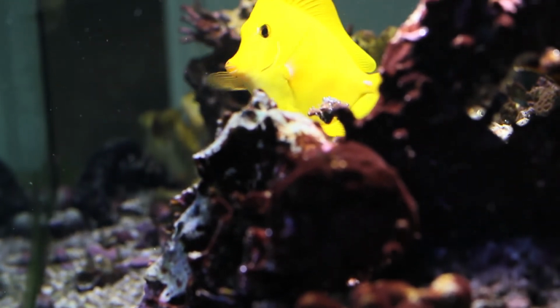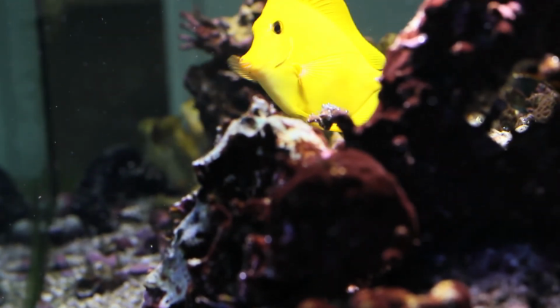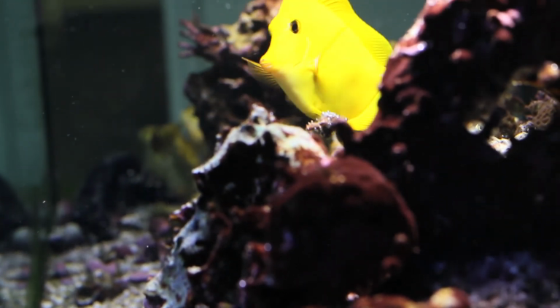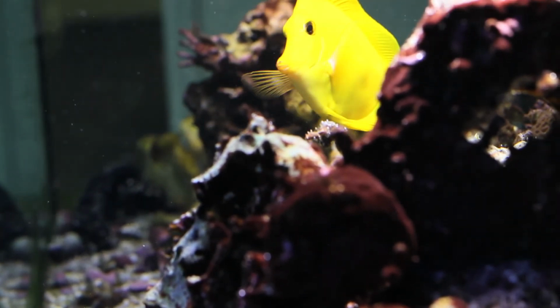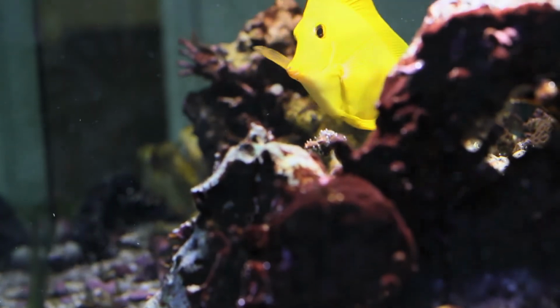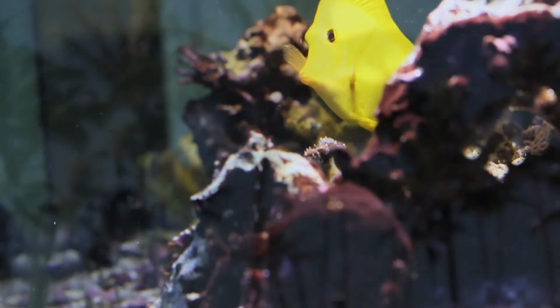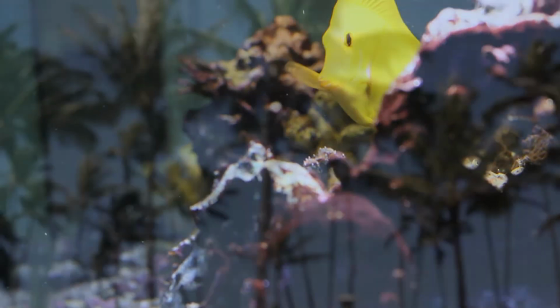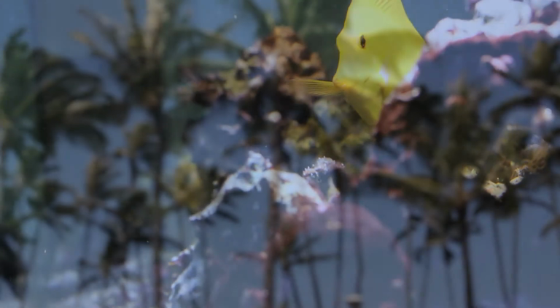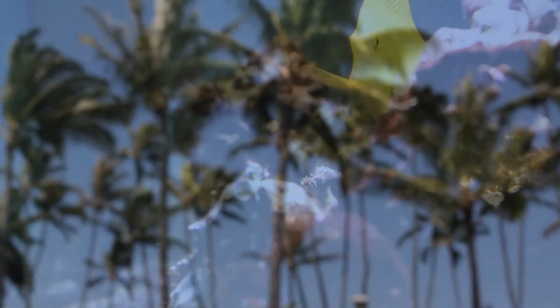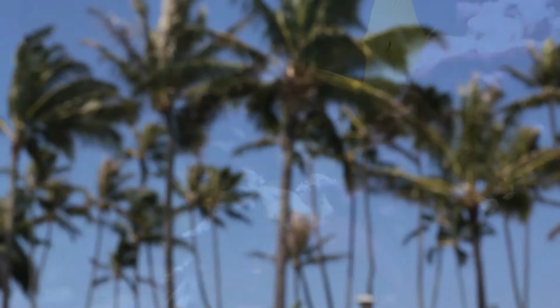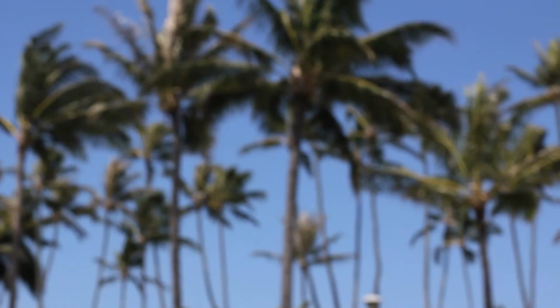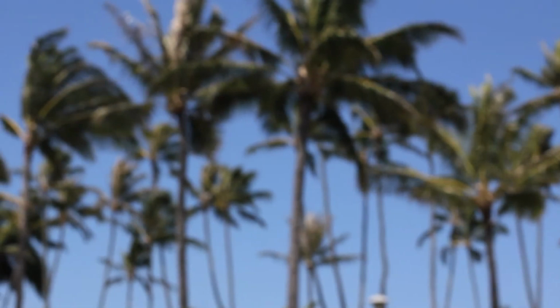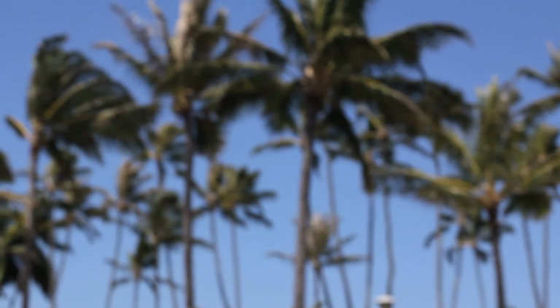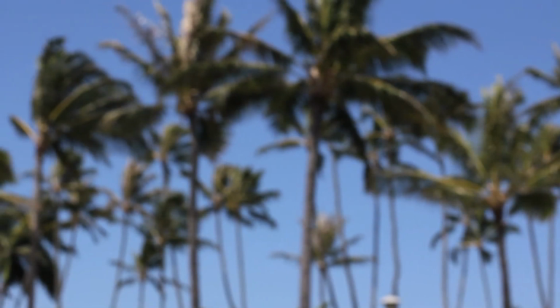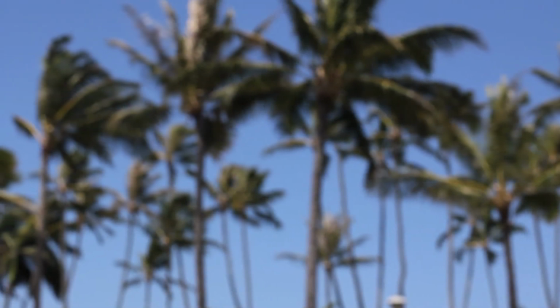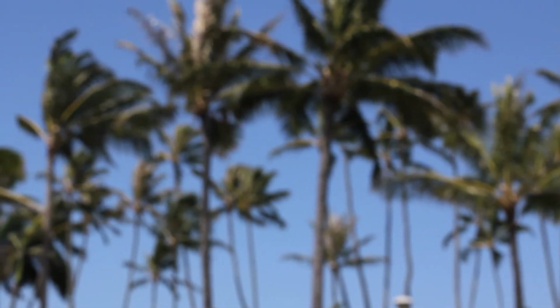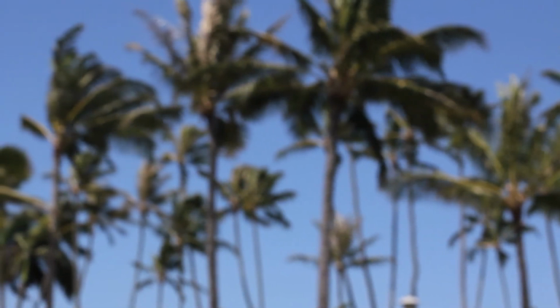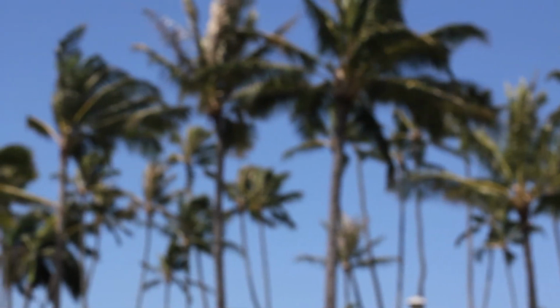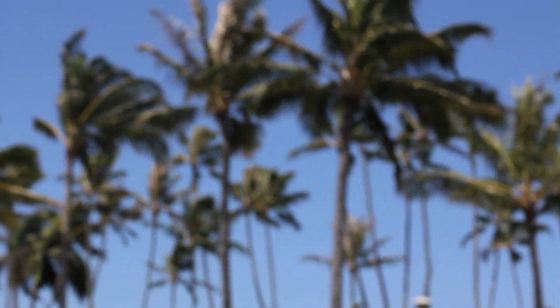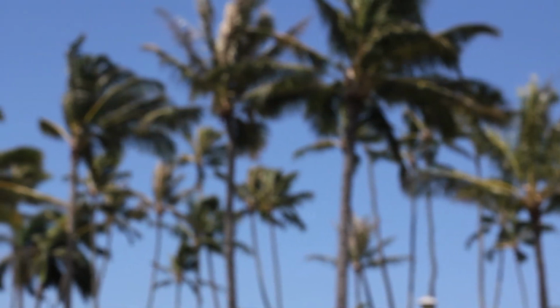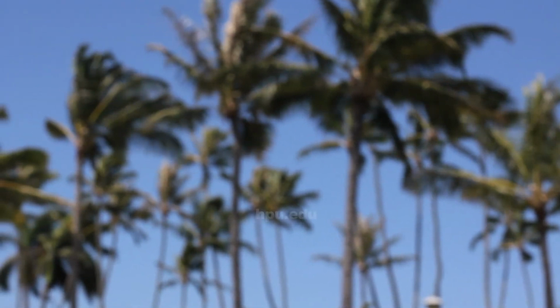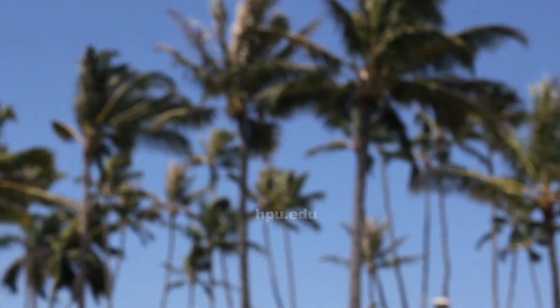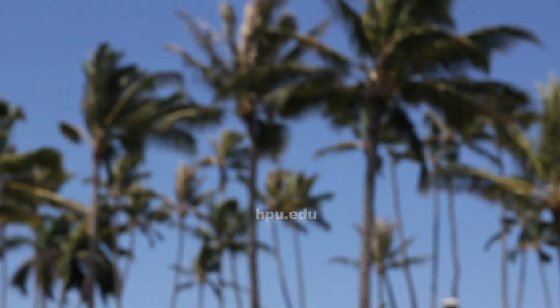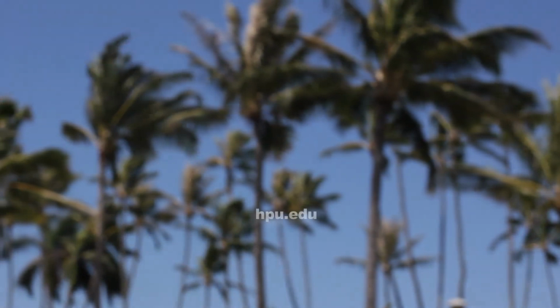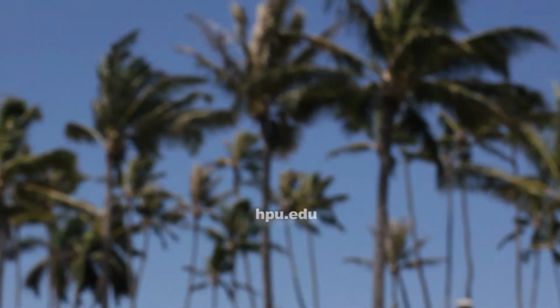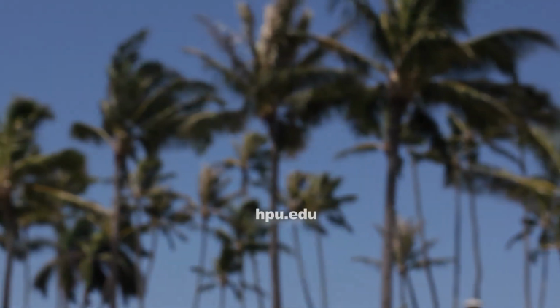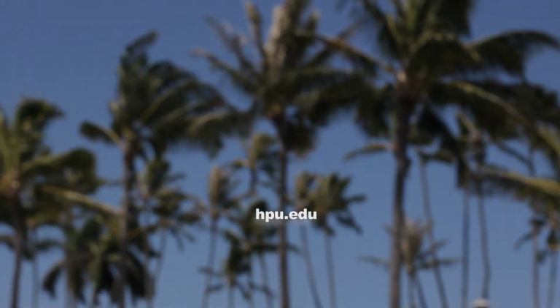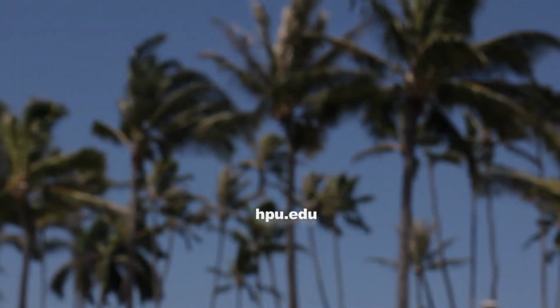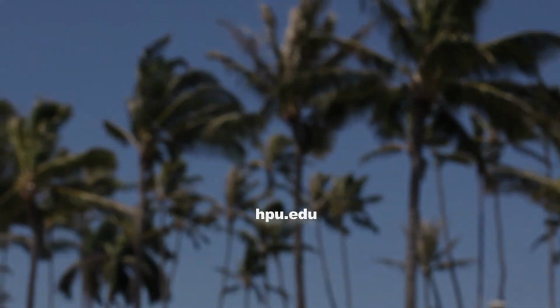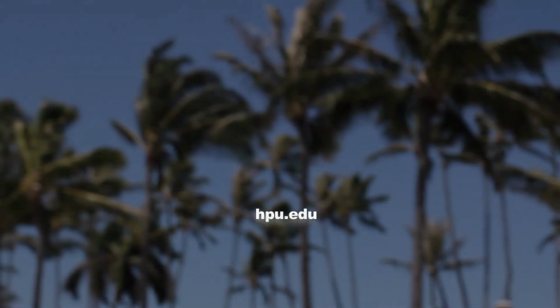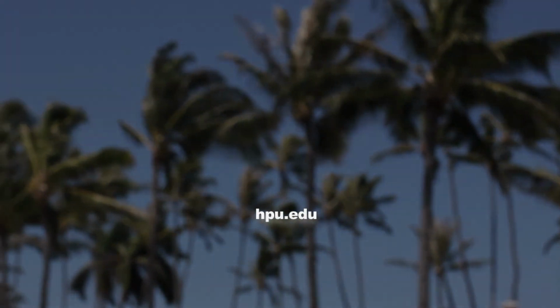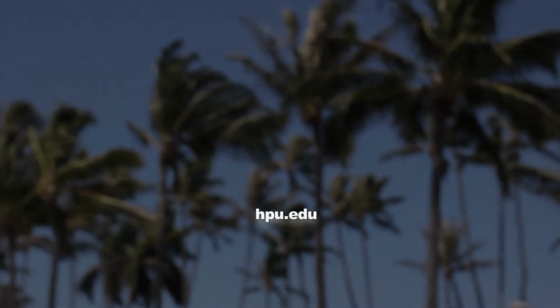For more information, visit our website at hpu.edu.